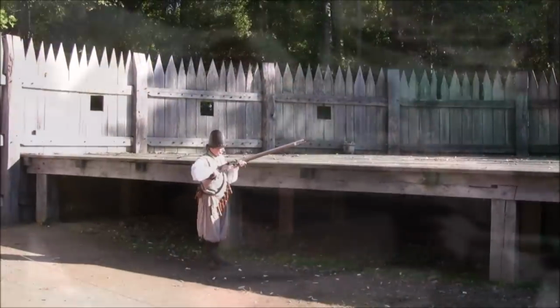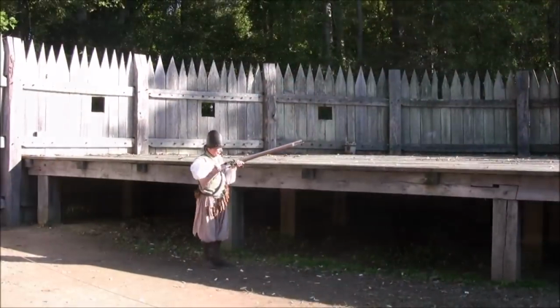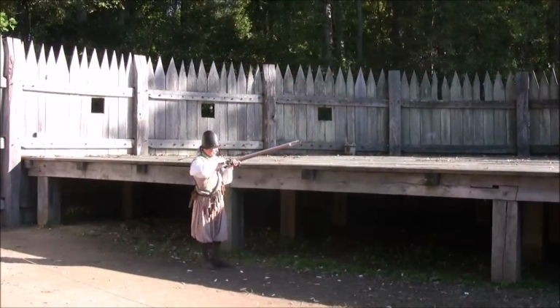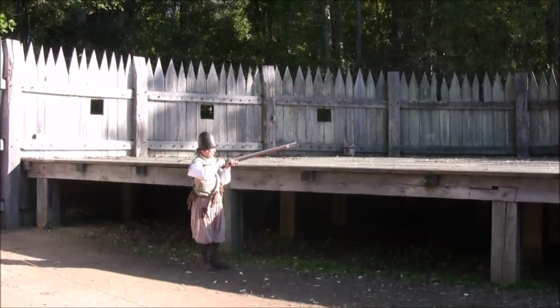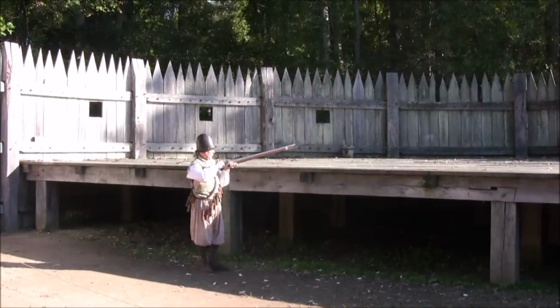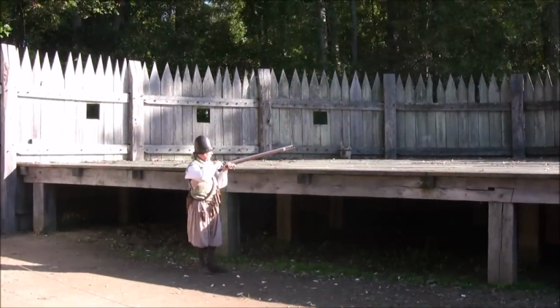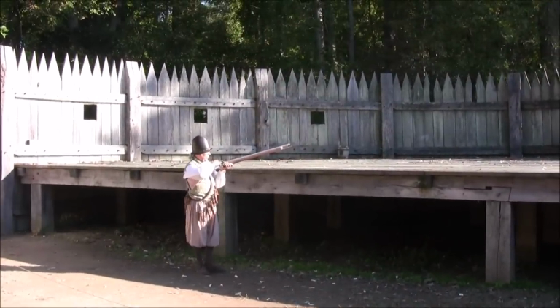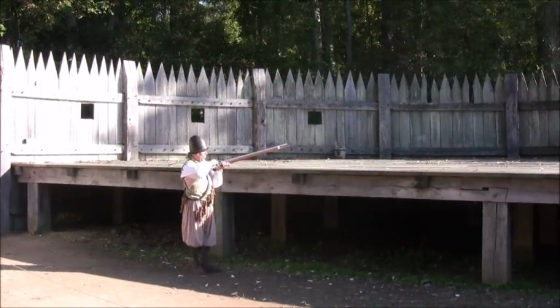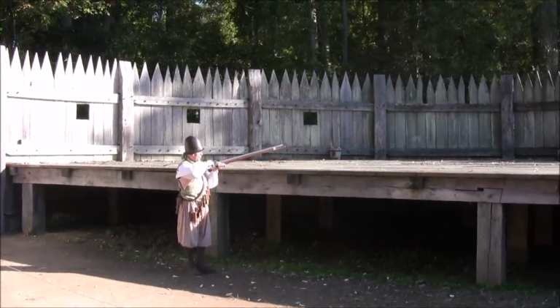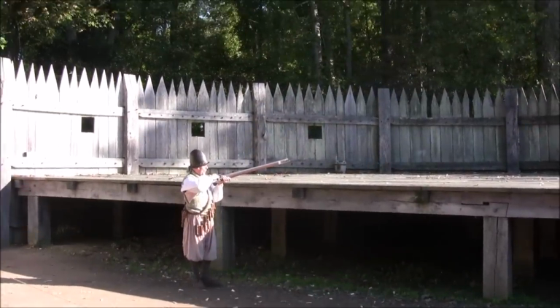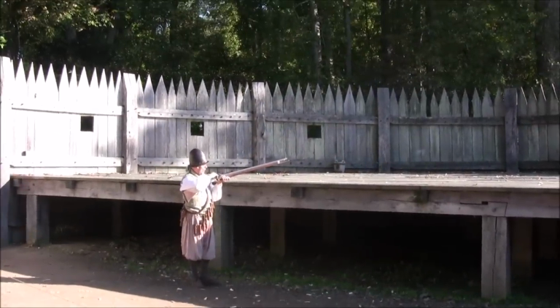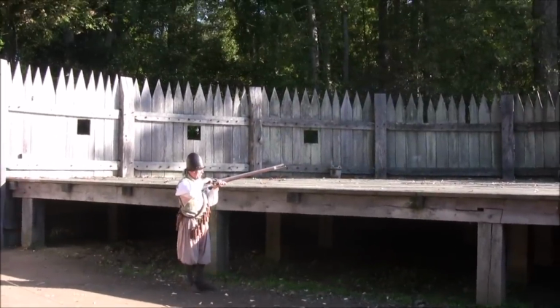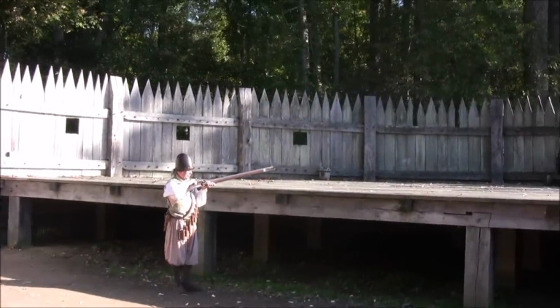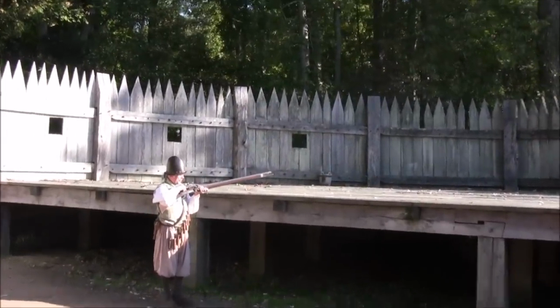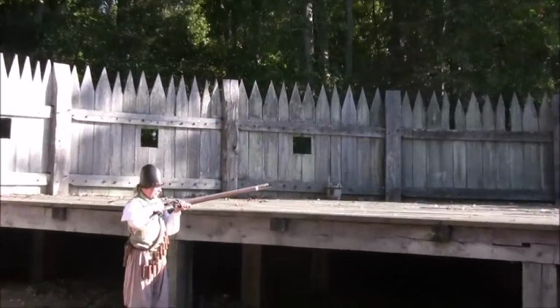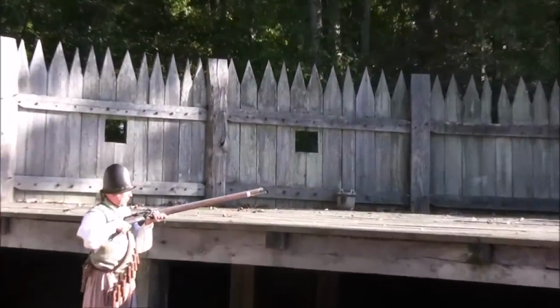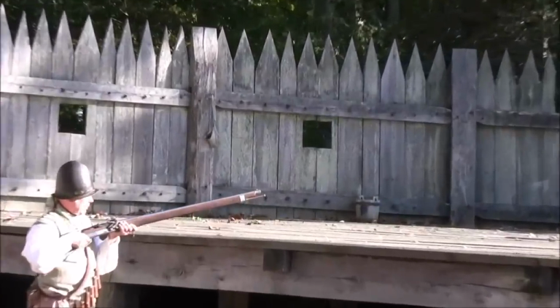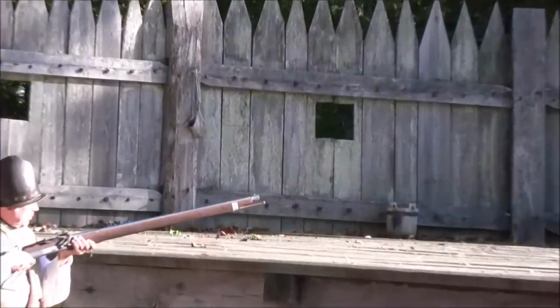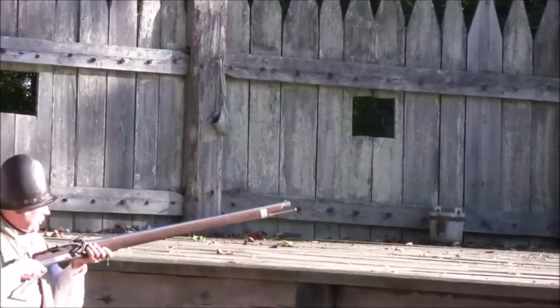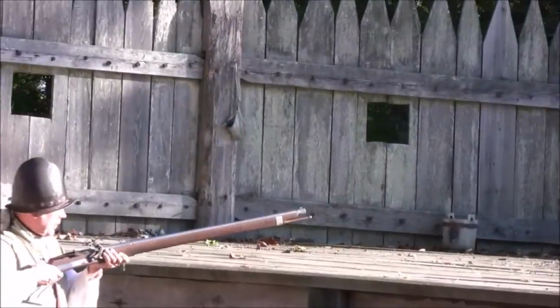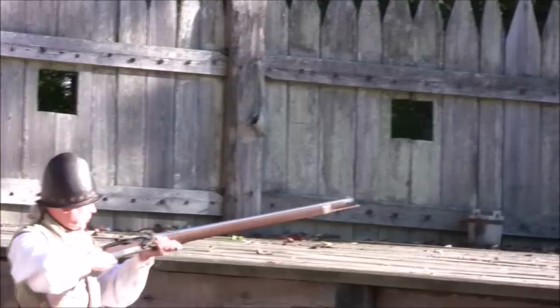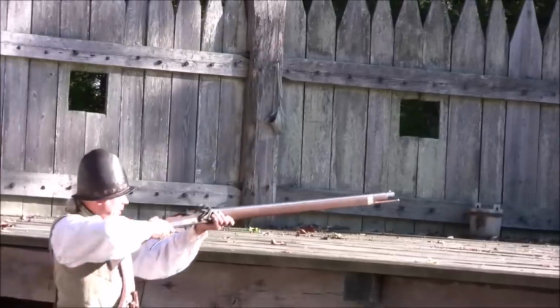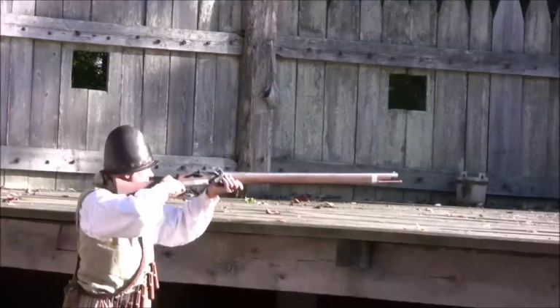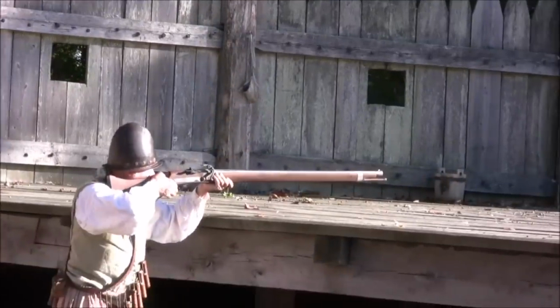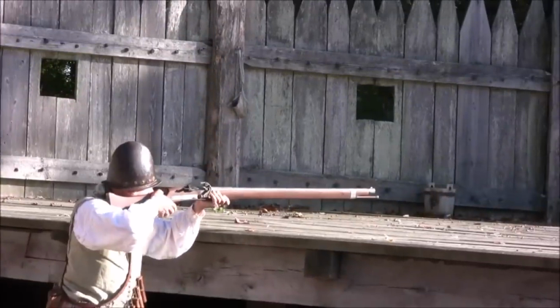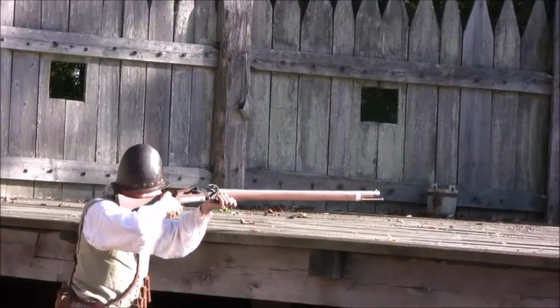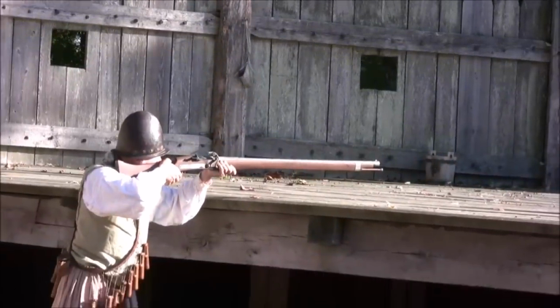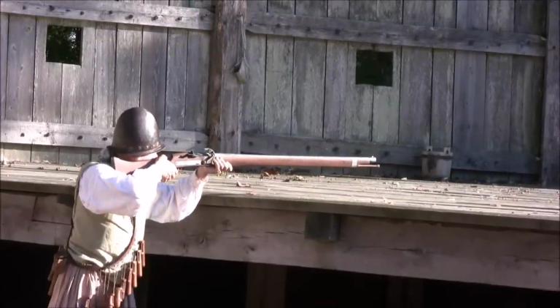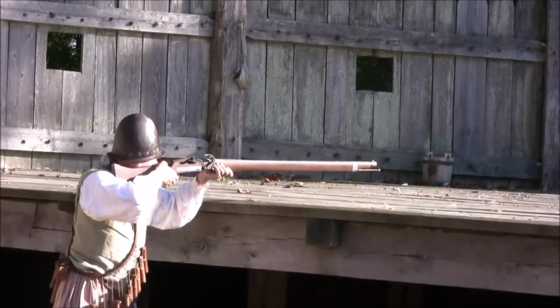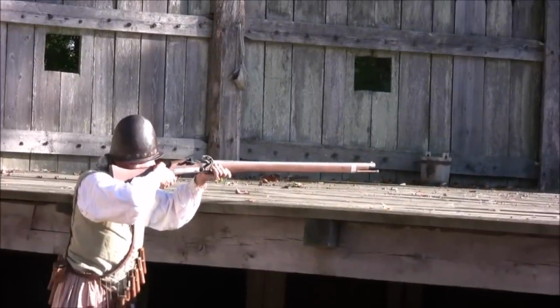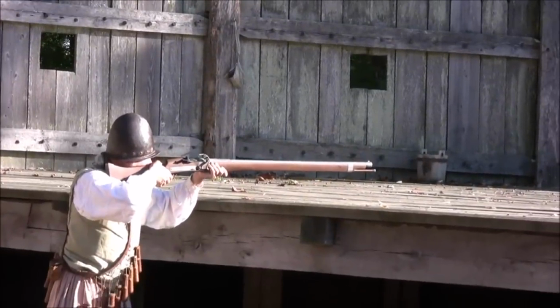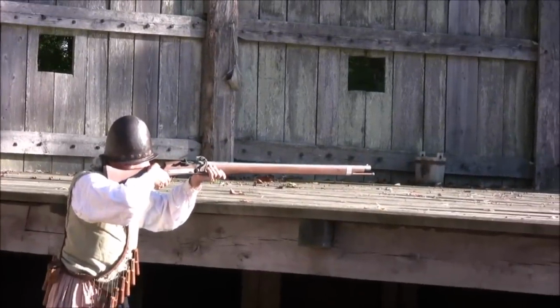This is a Jamestown guard in full gear showing how to fire a musket.